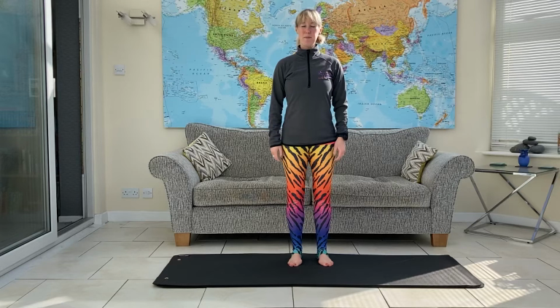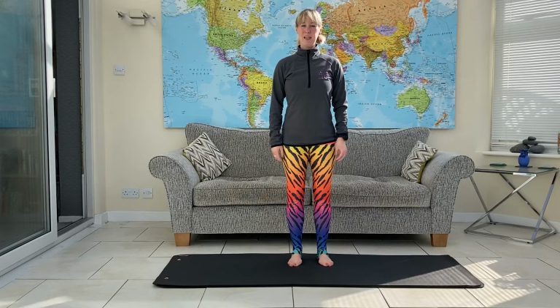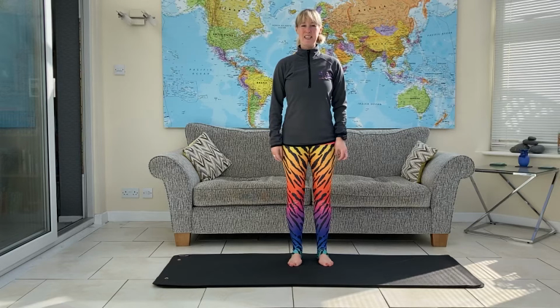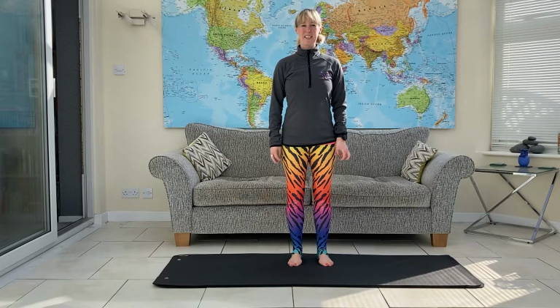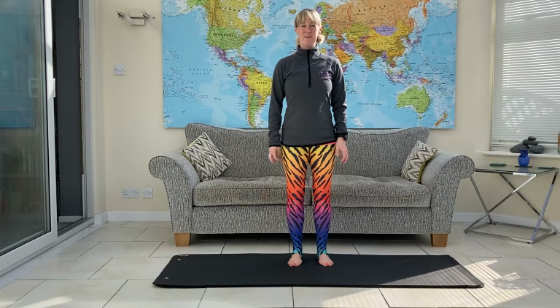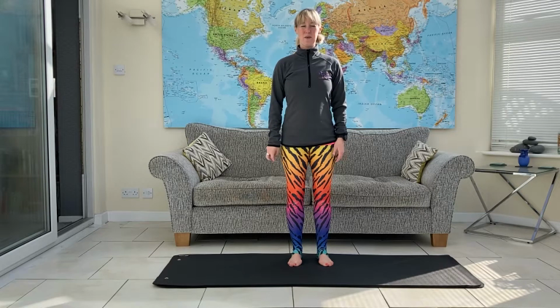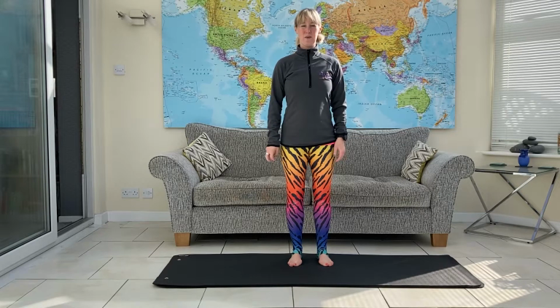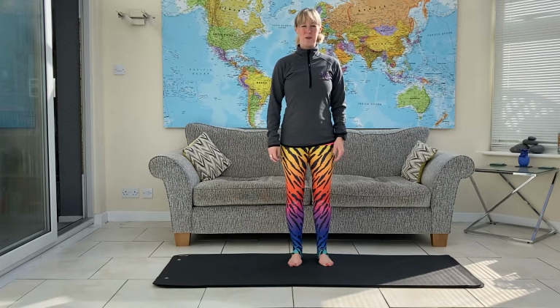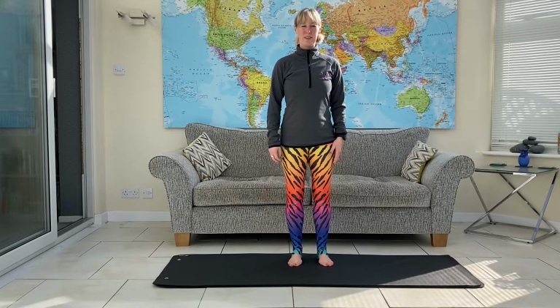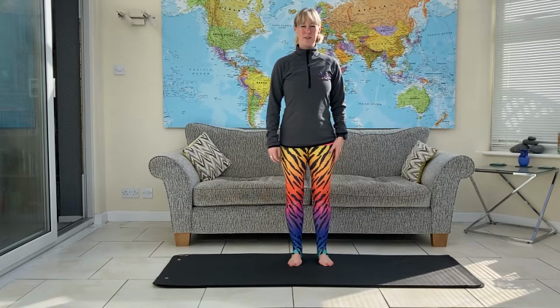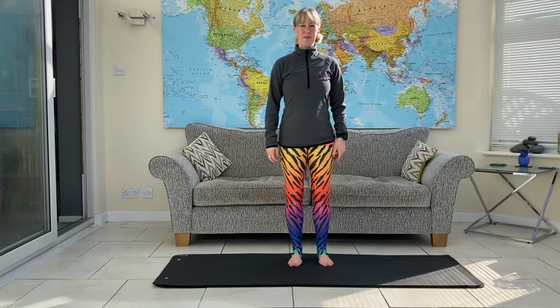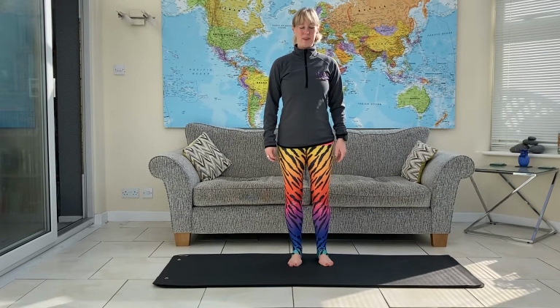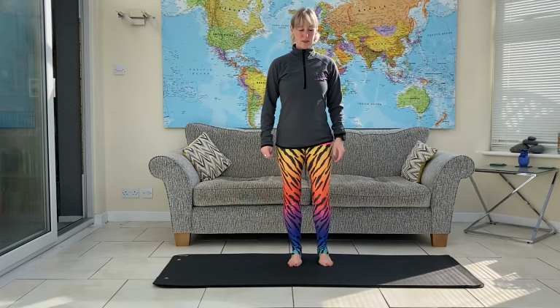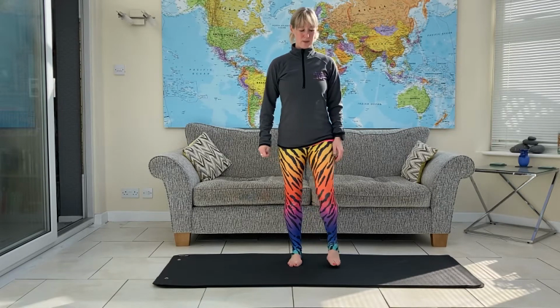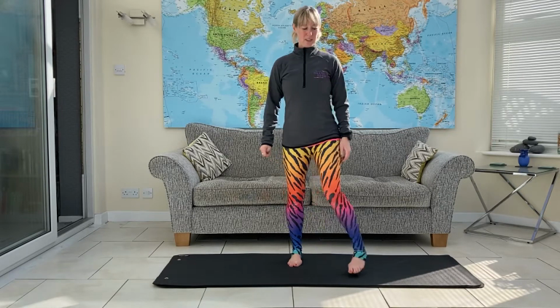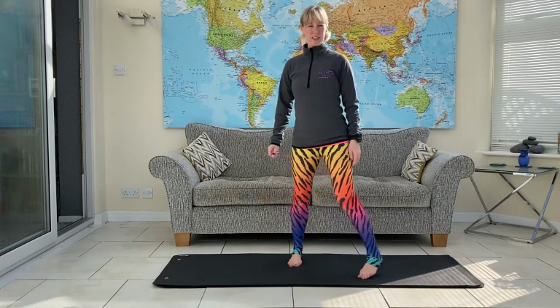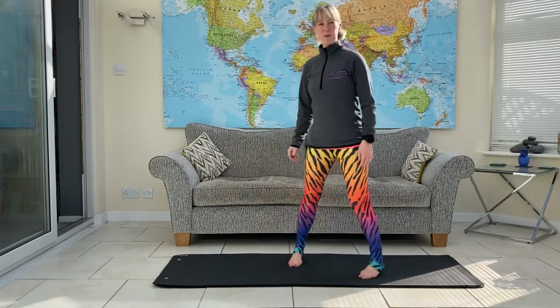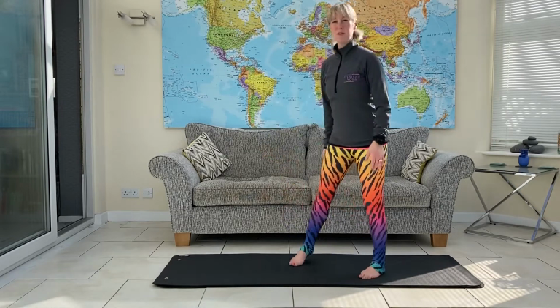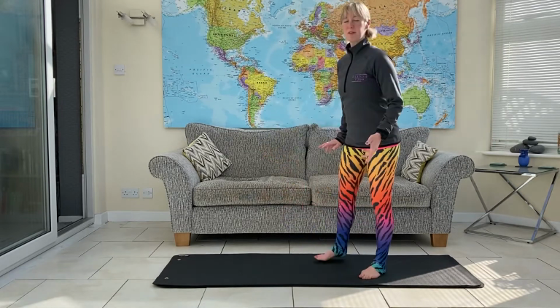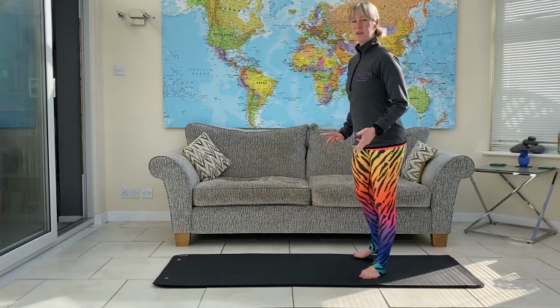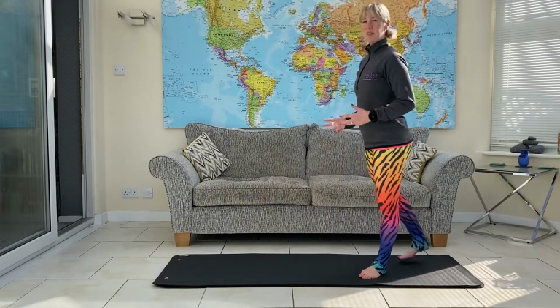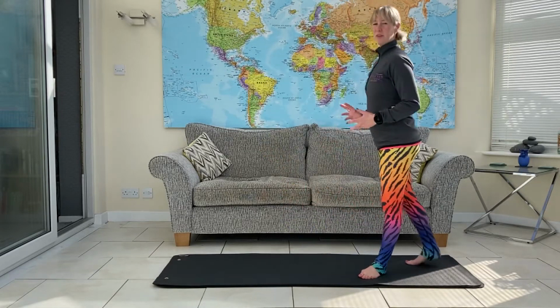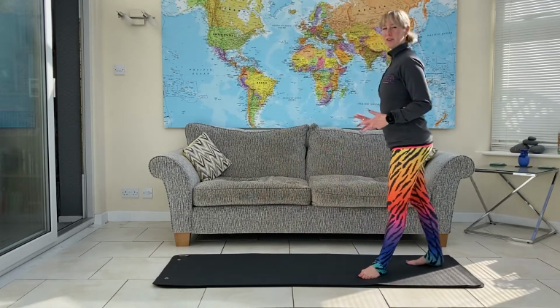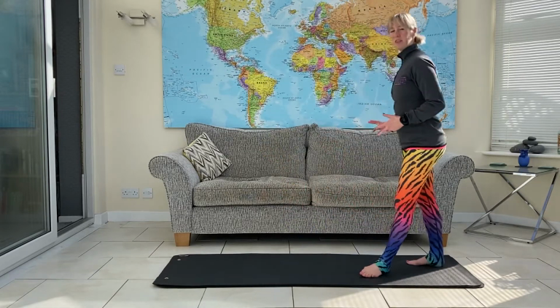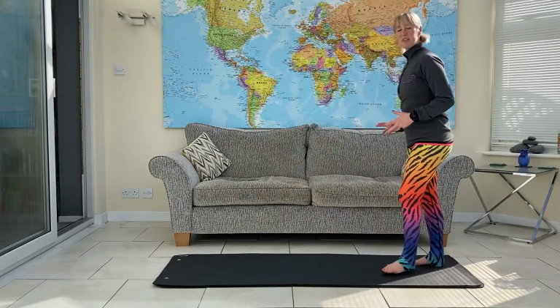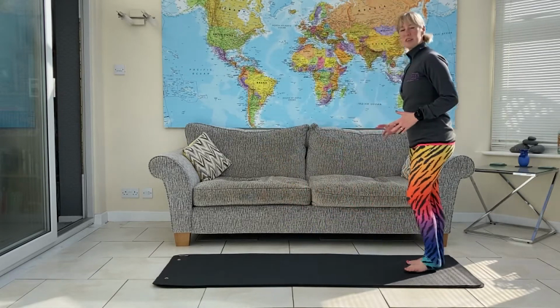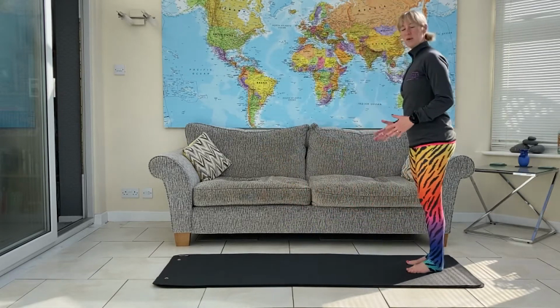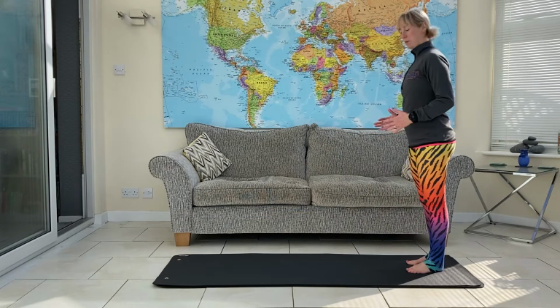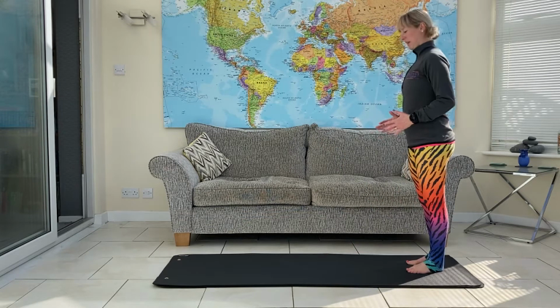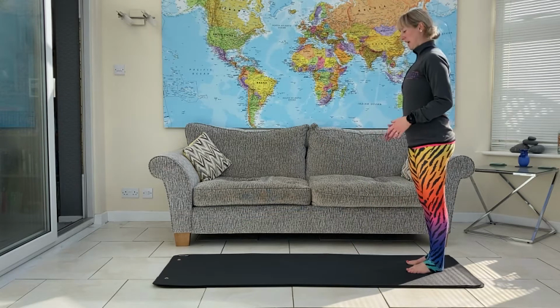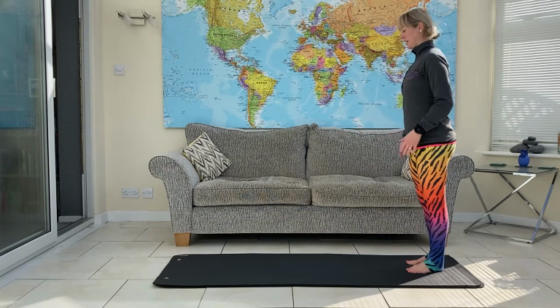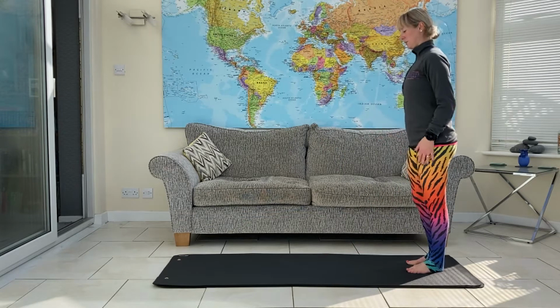Pilates for Runners. We're going to start with alternate lunges with a twist.